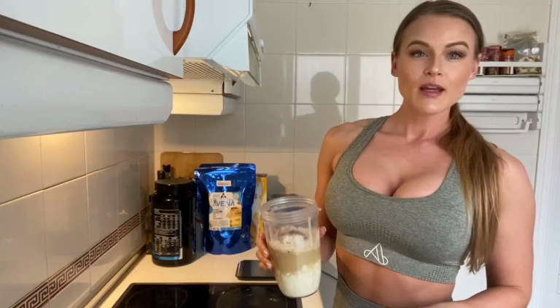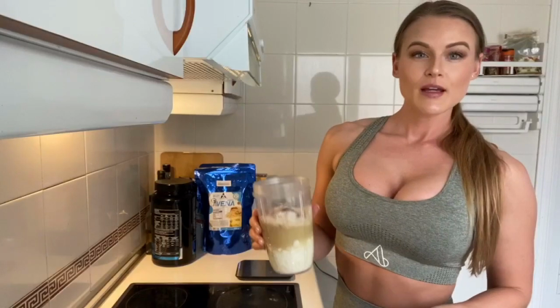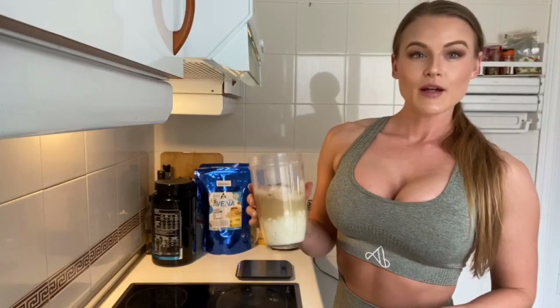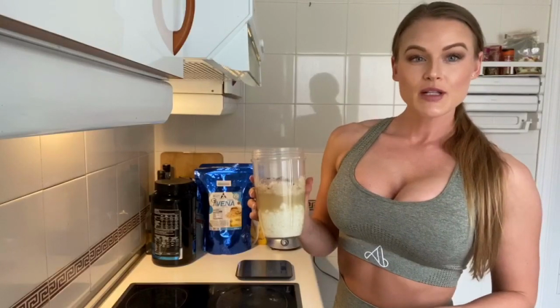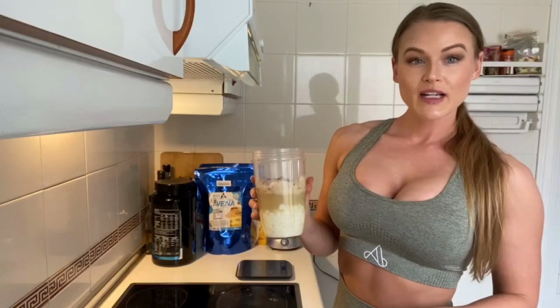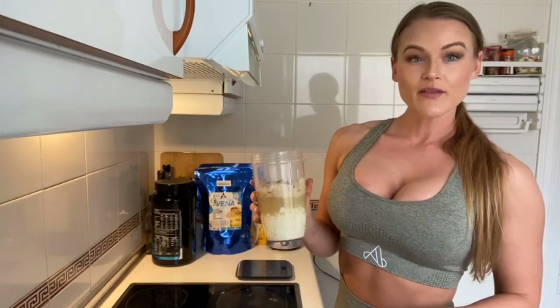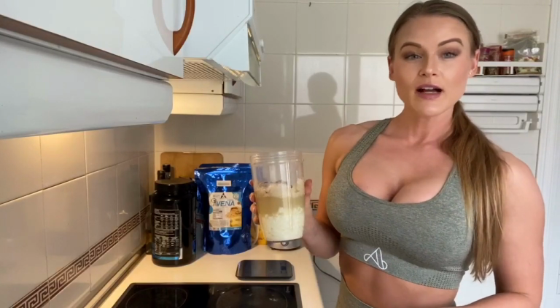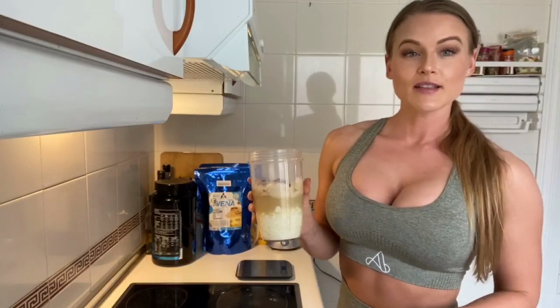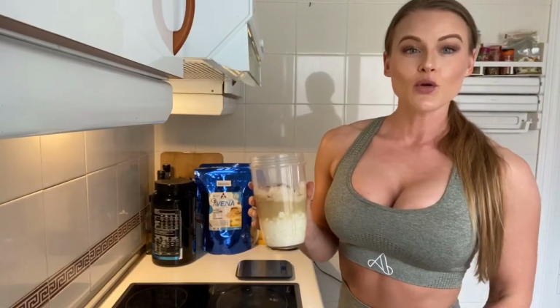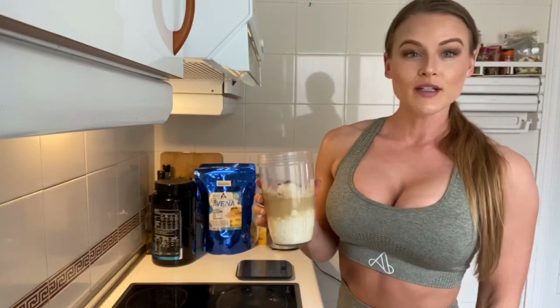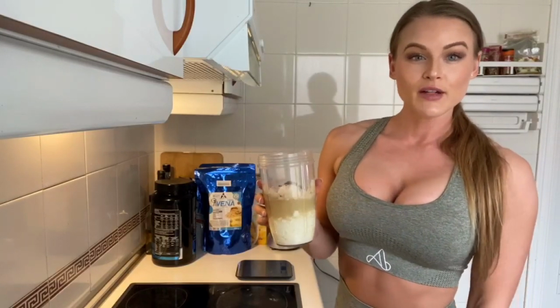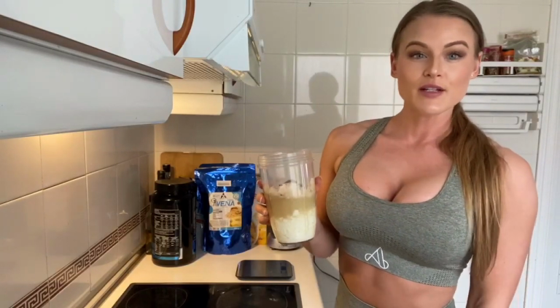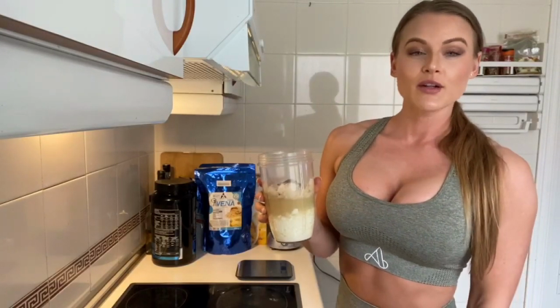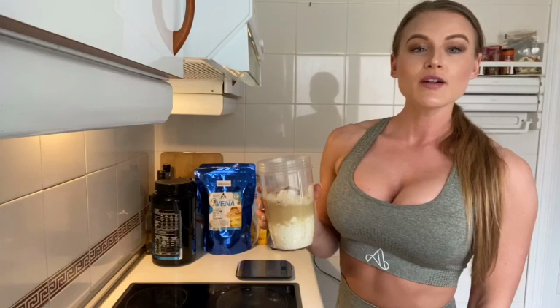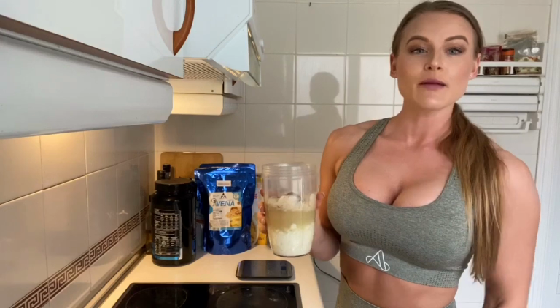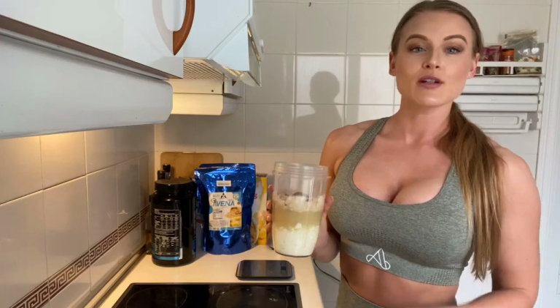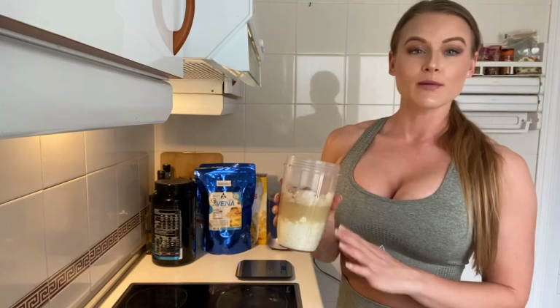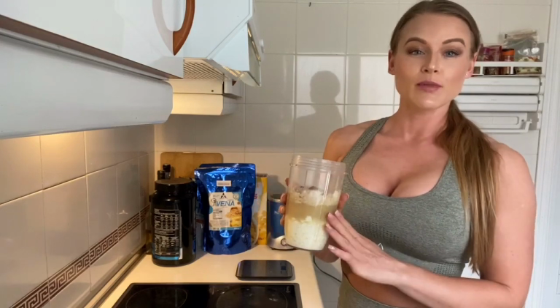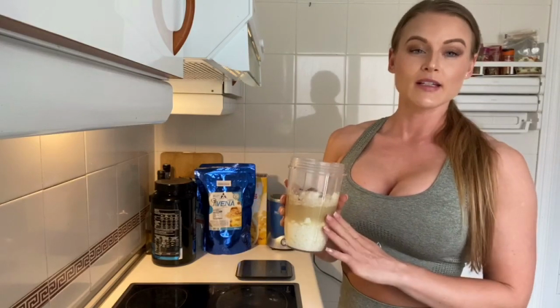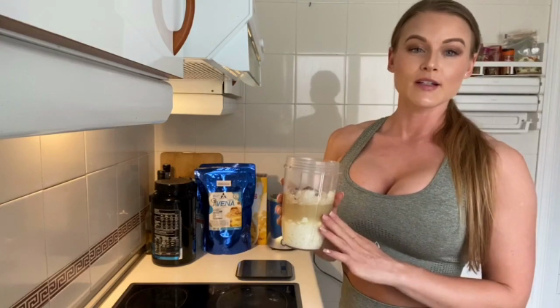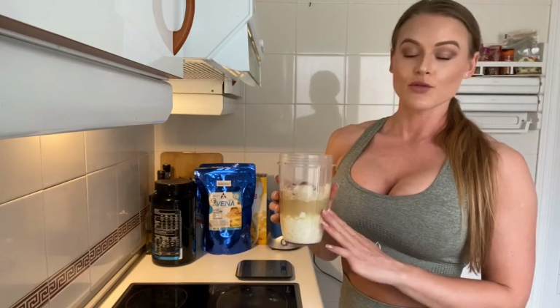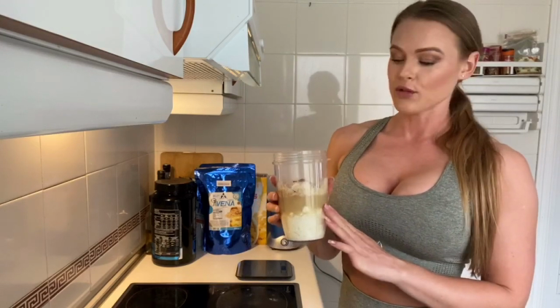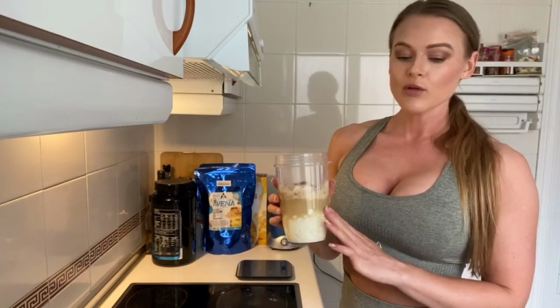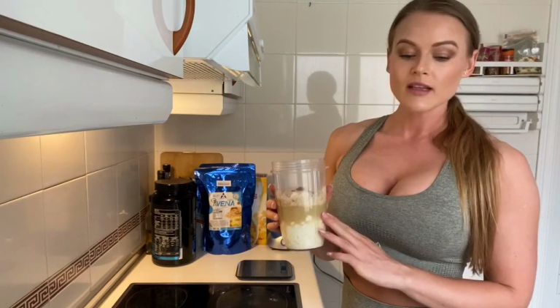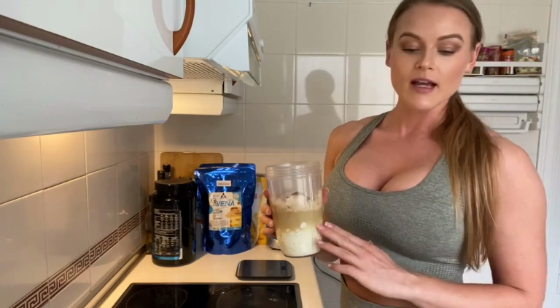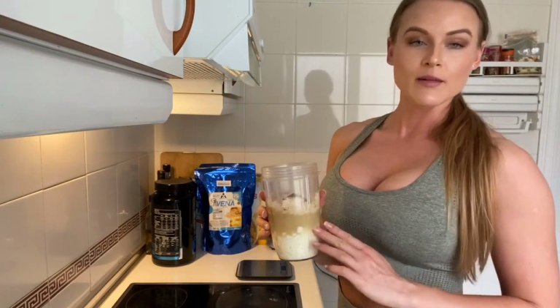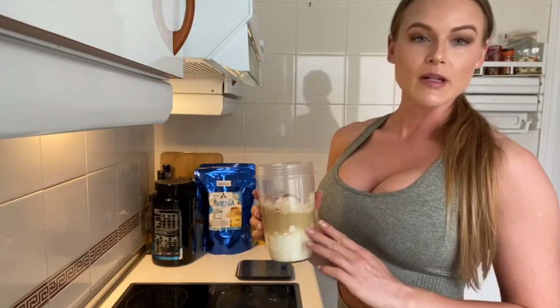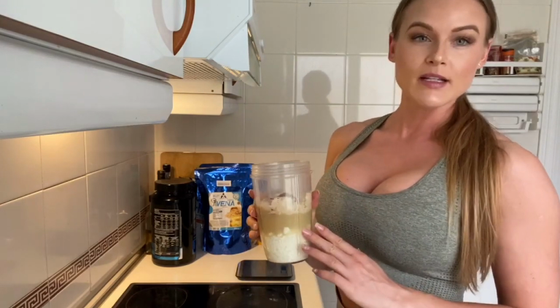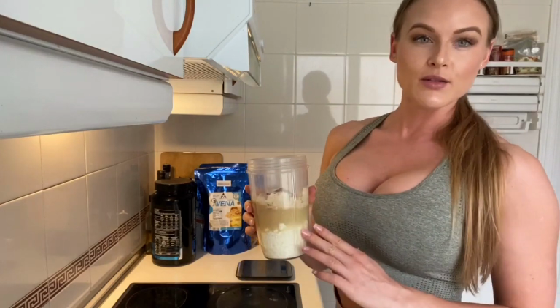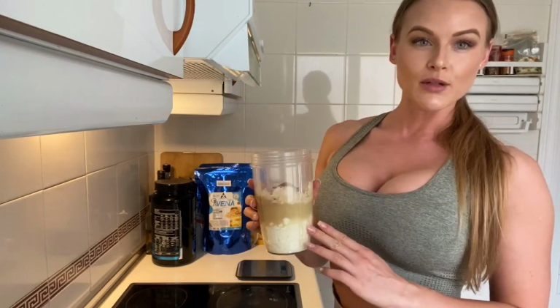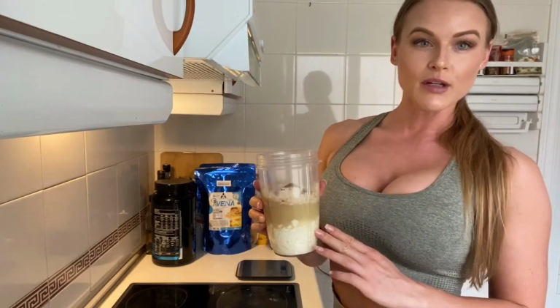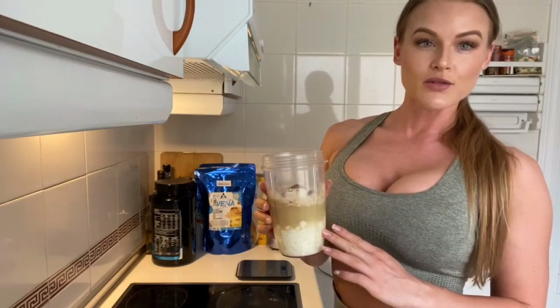Once we have added all the ingredients together, I am just going to blend it in the NutriBullet and place it into the cooking tray.